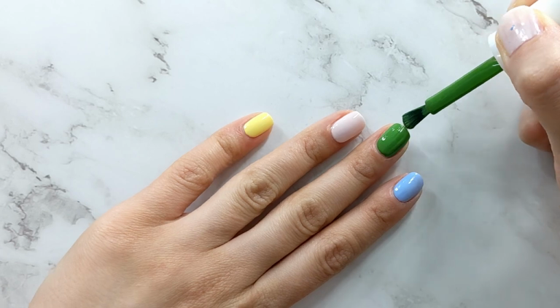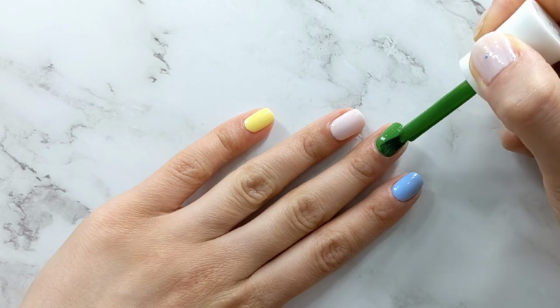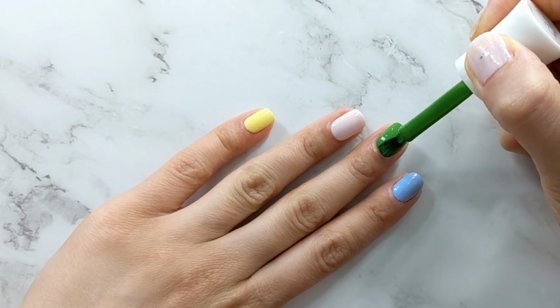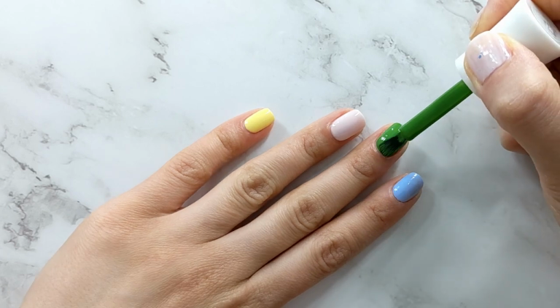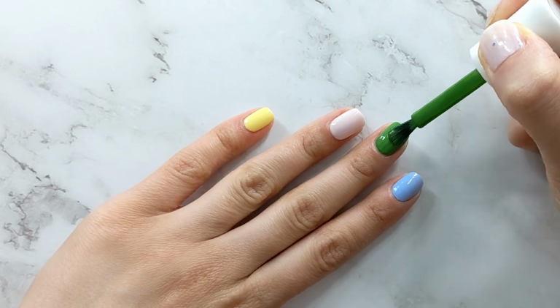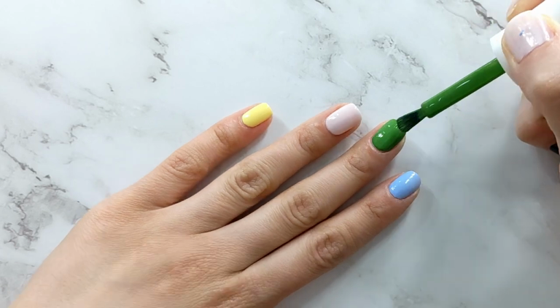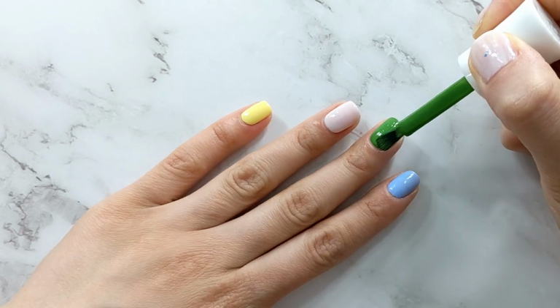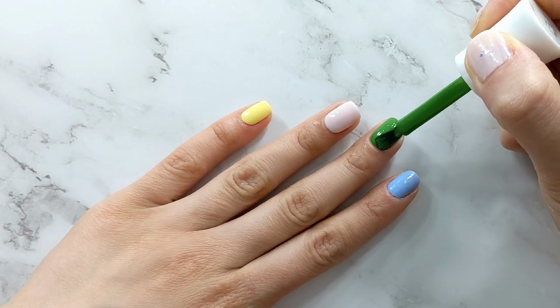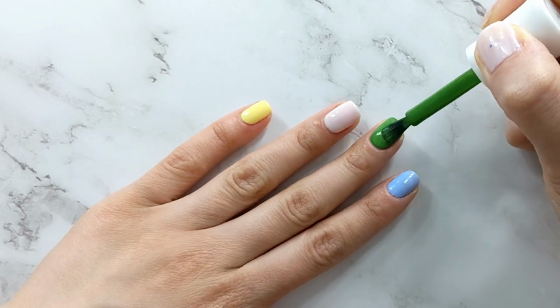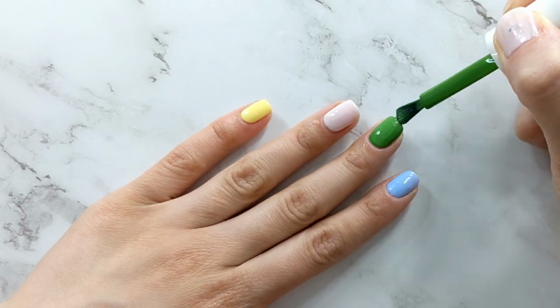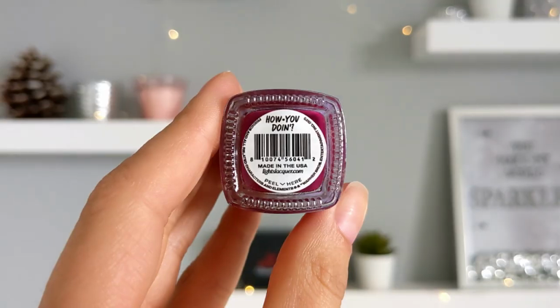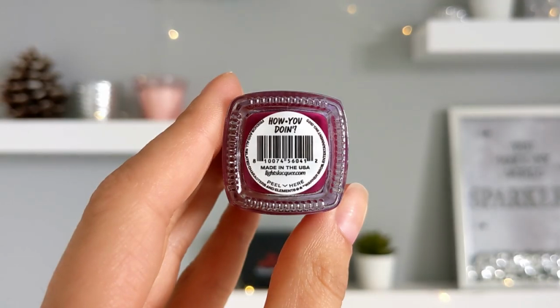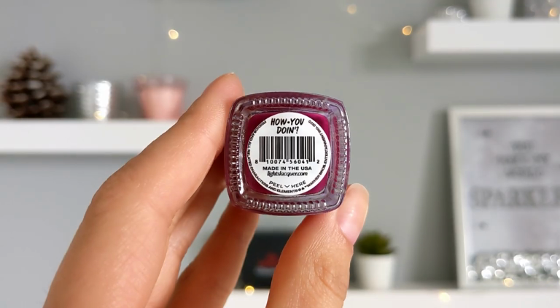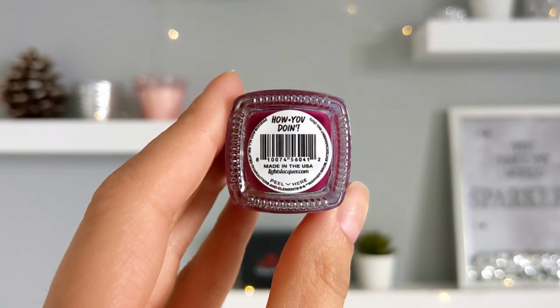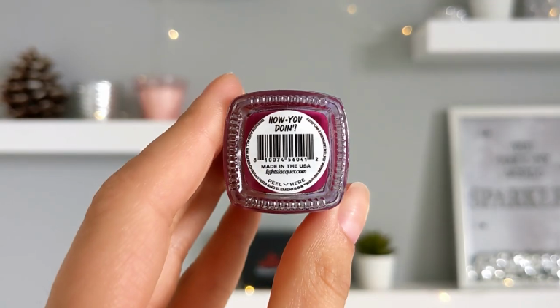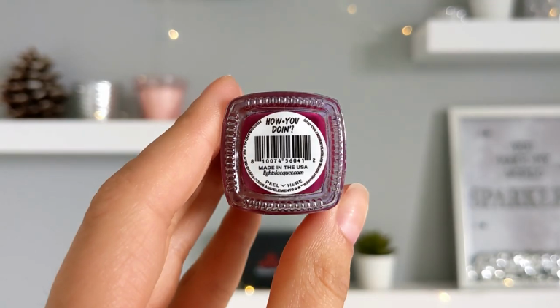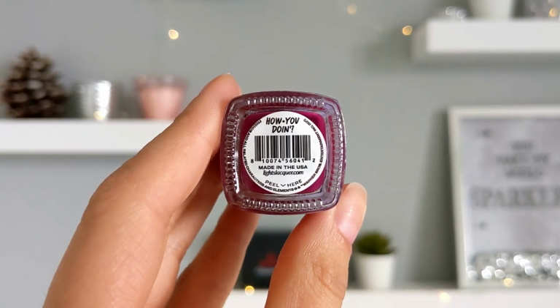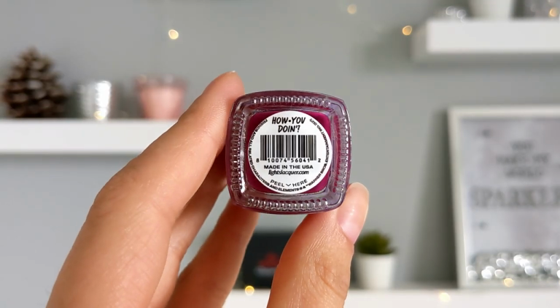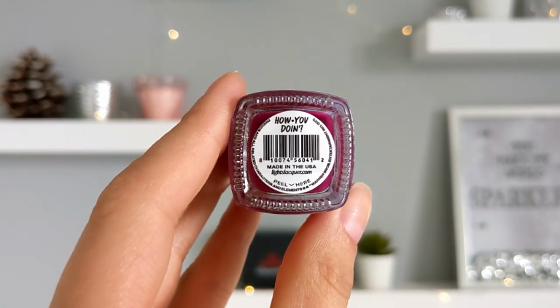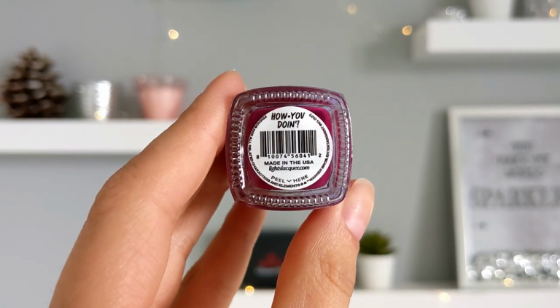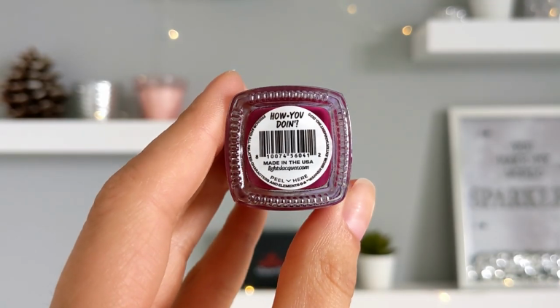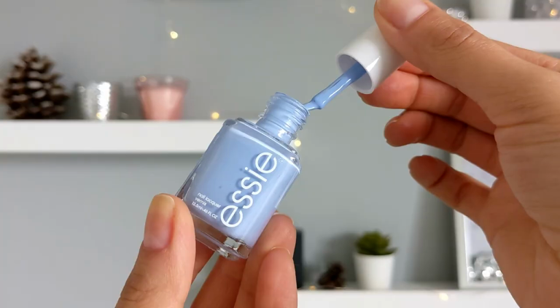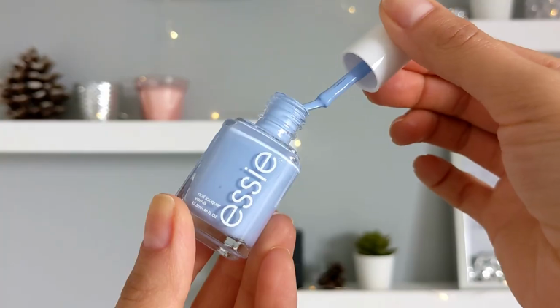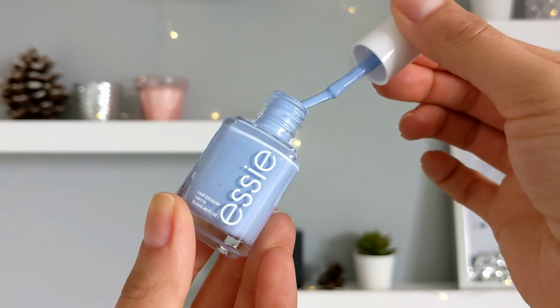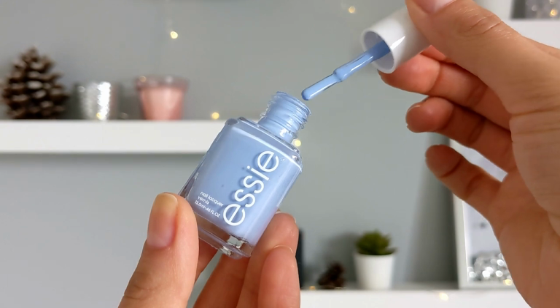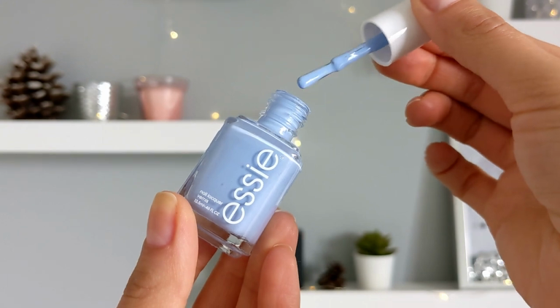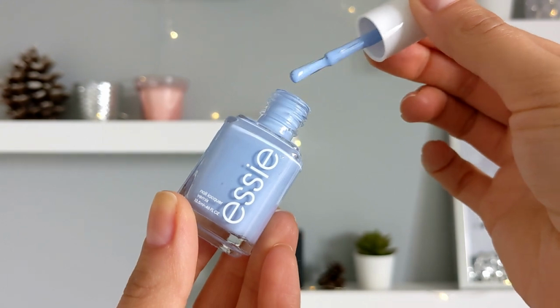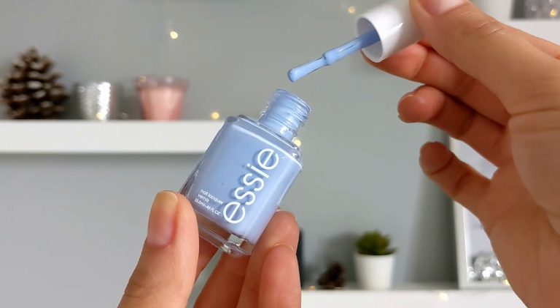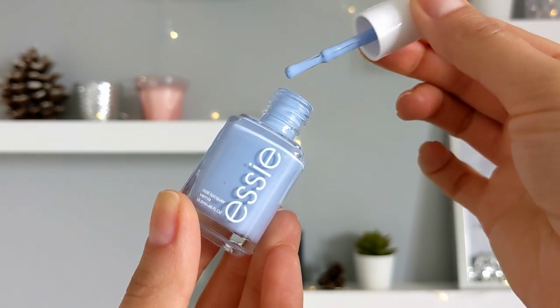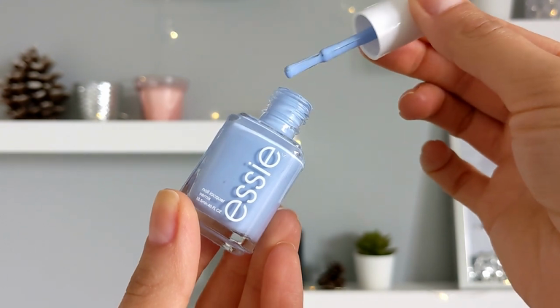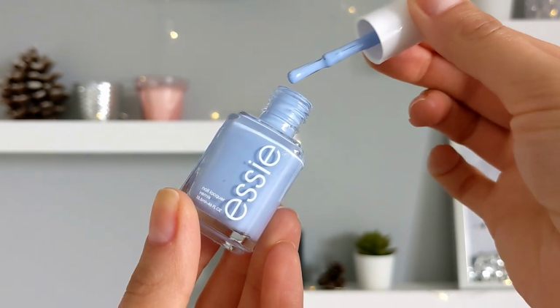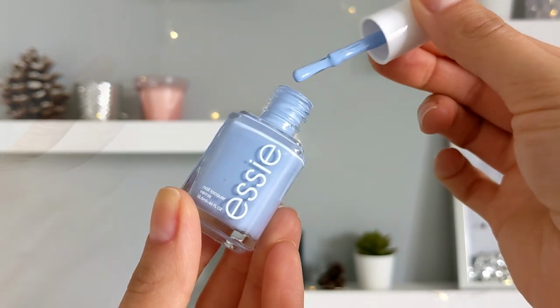Hello guys! Welcome to my channel and today I will show you the top 10 summer nail polishes. Let's begin!